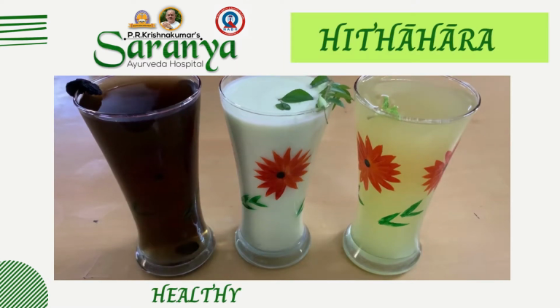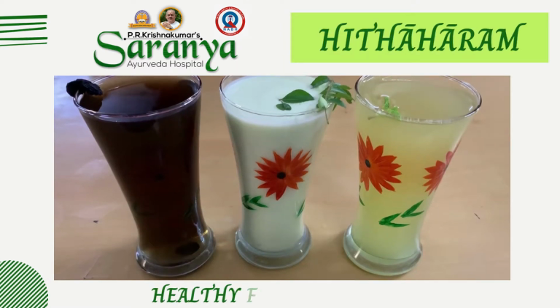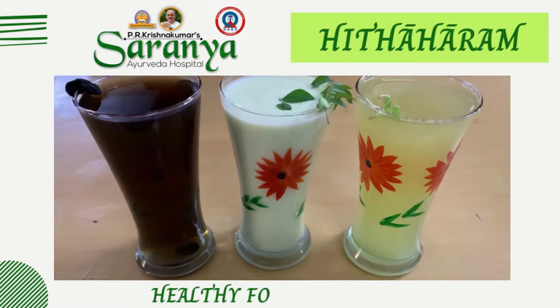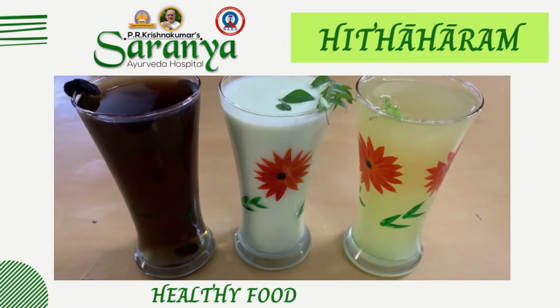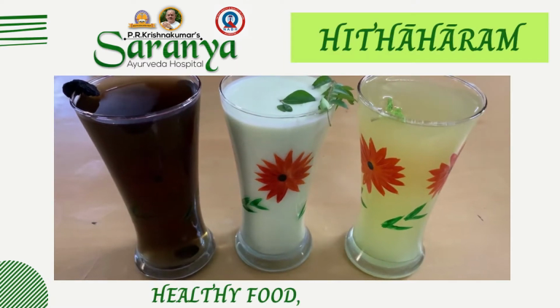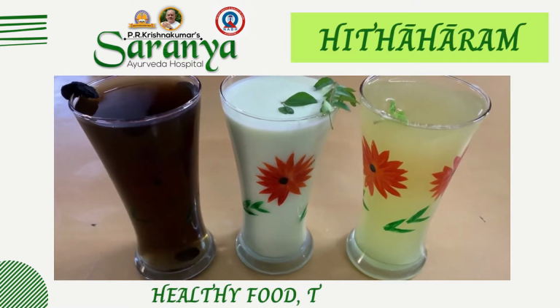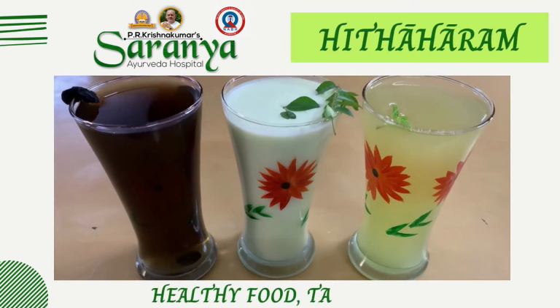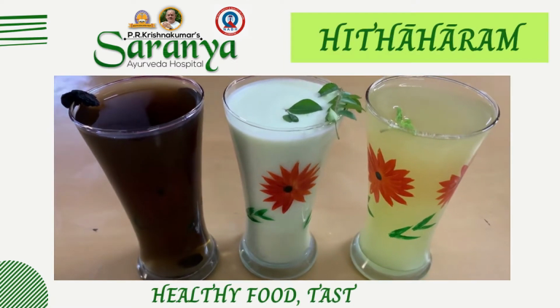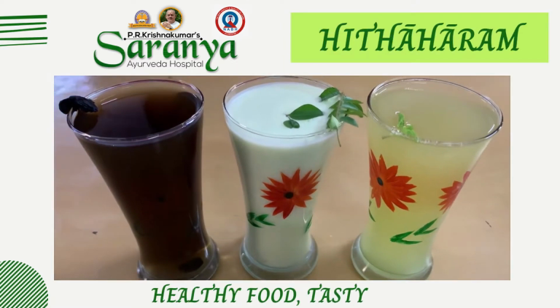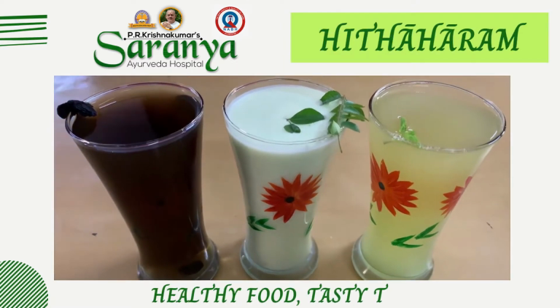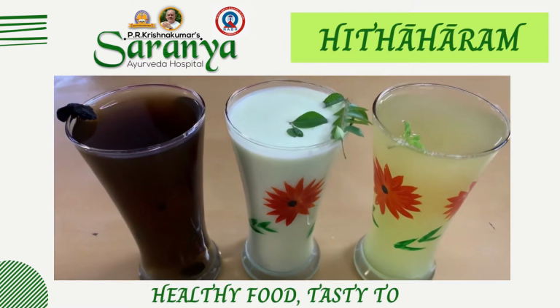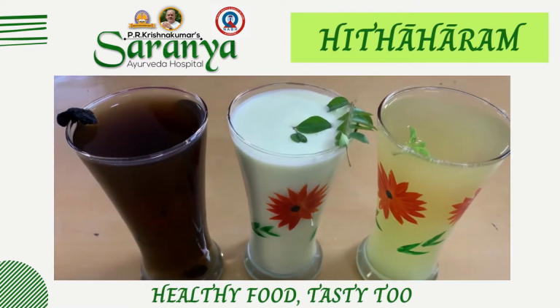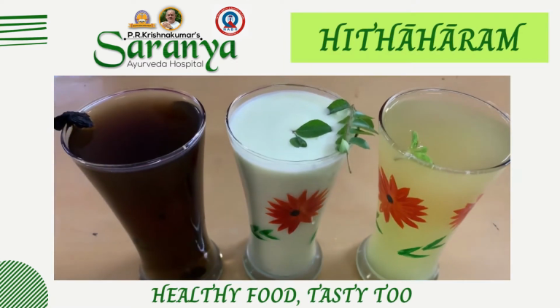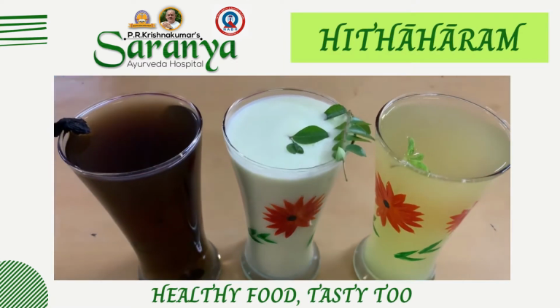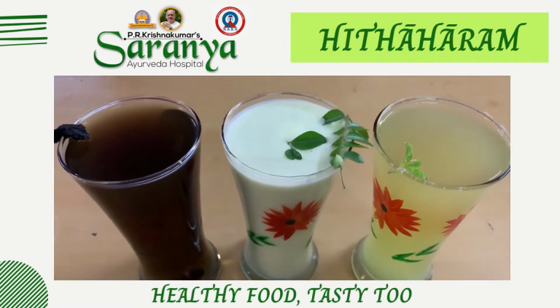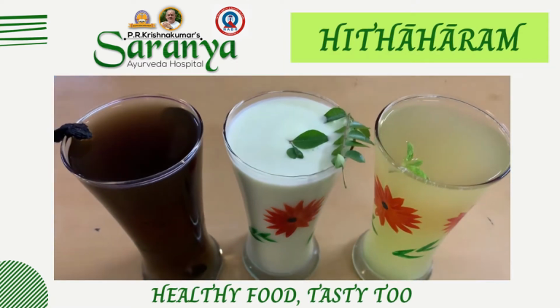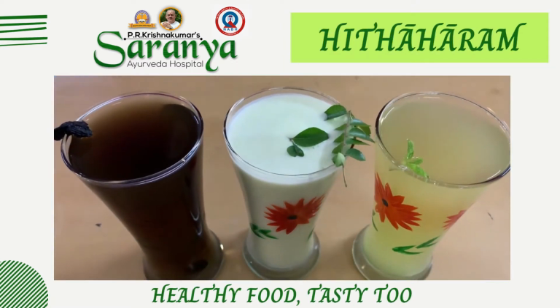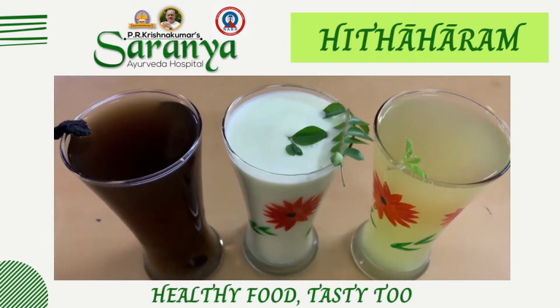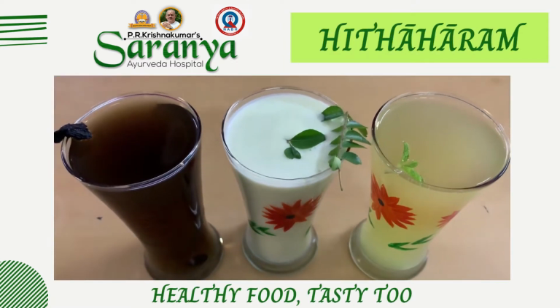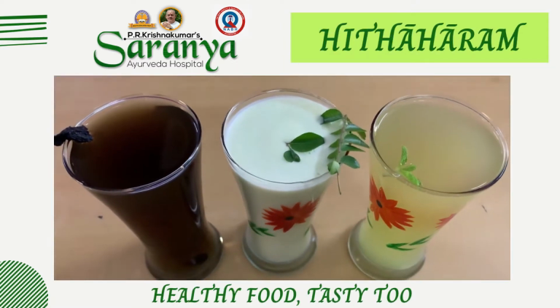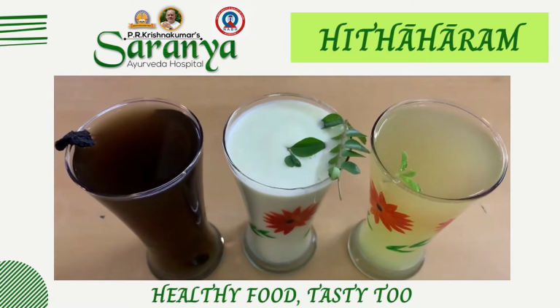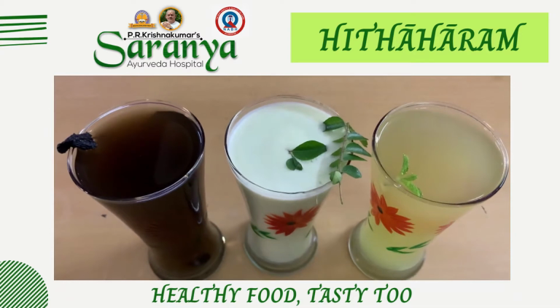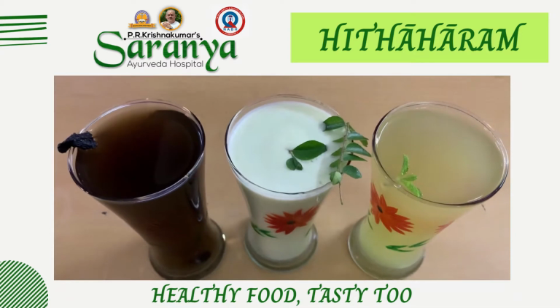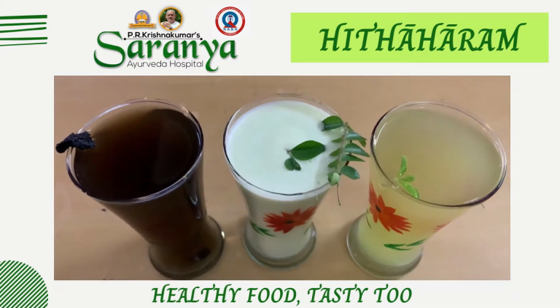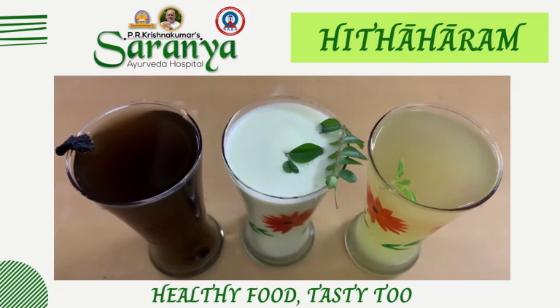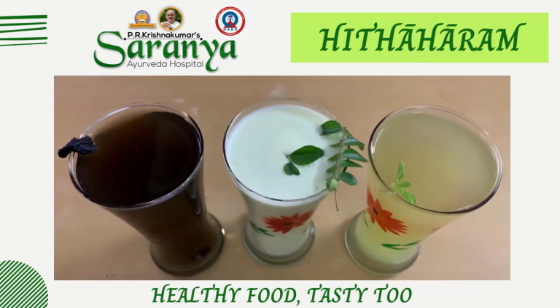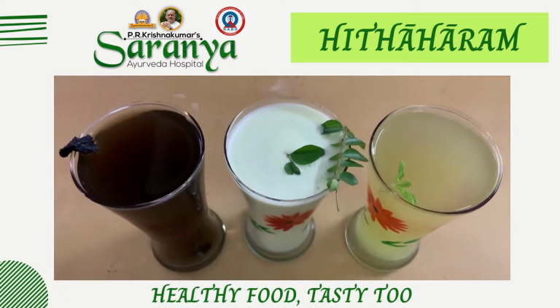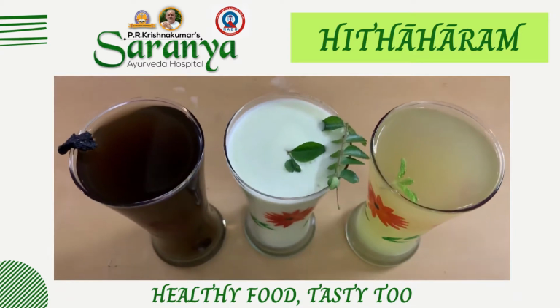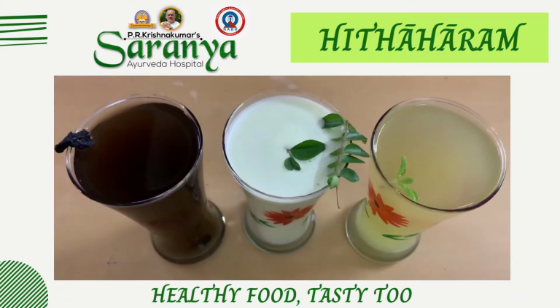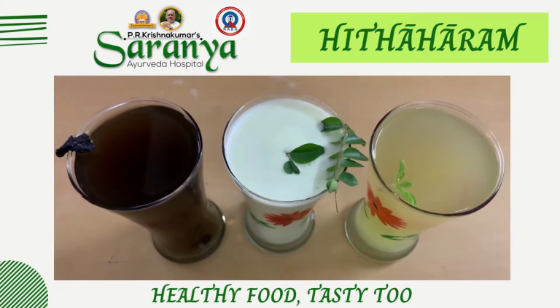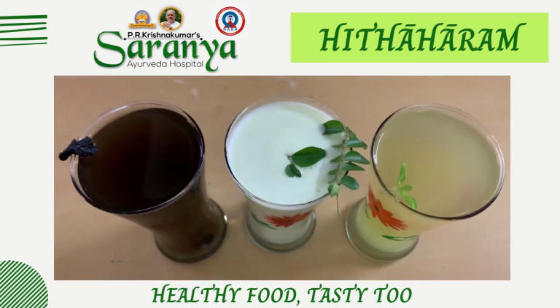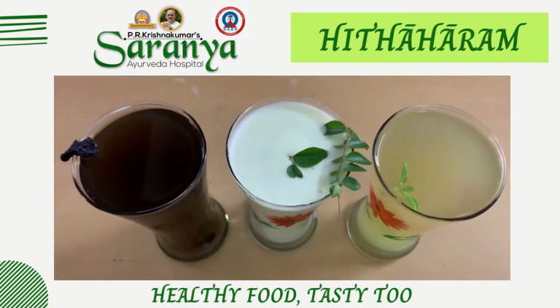Namaste. Welcome to Sharanya Ayurveda Hospital's Hidaharam. Healthy food, tasty too.